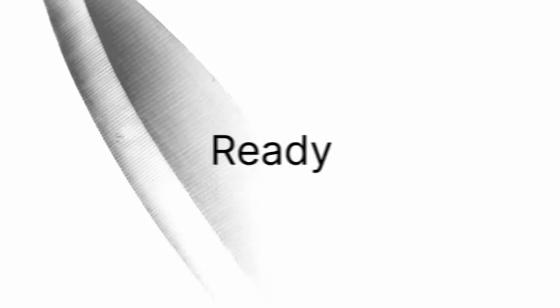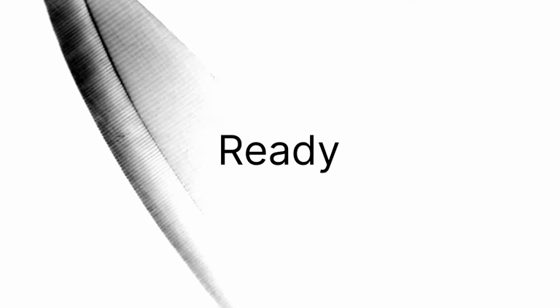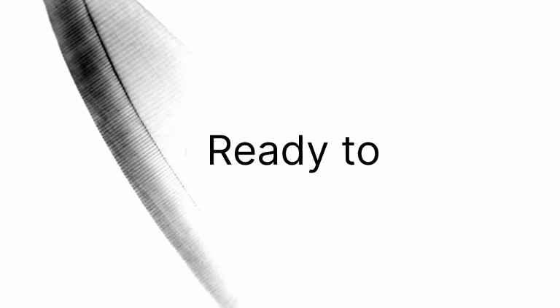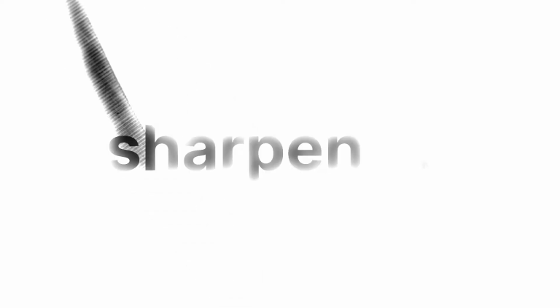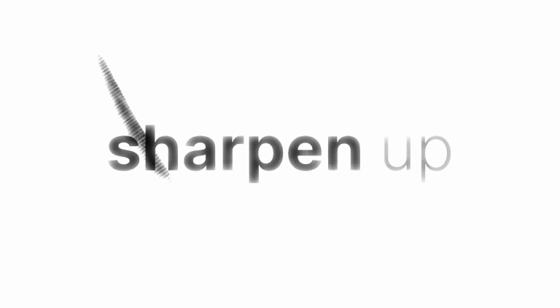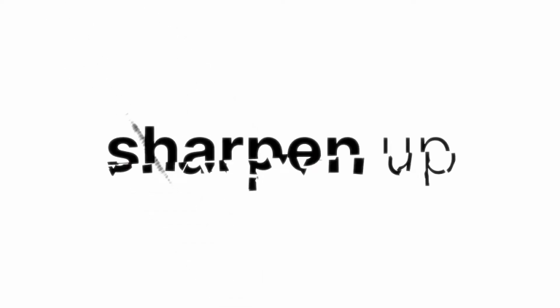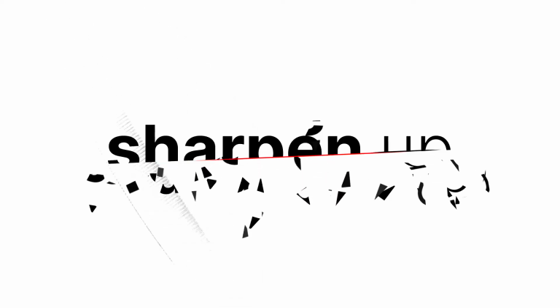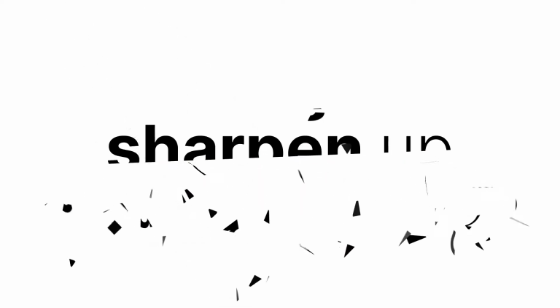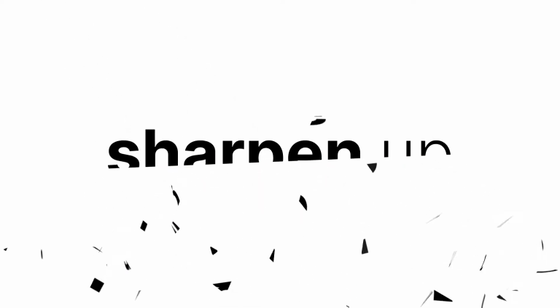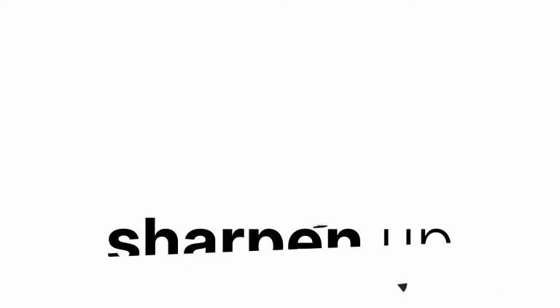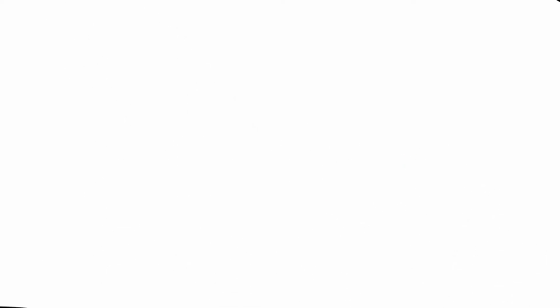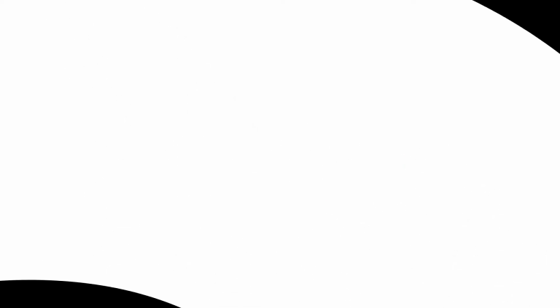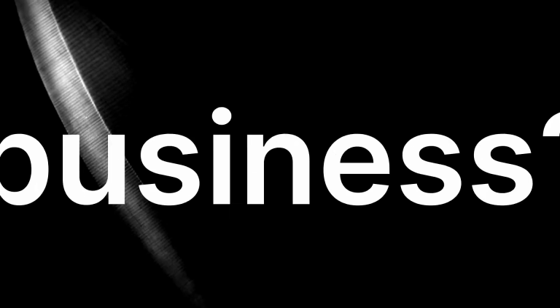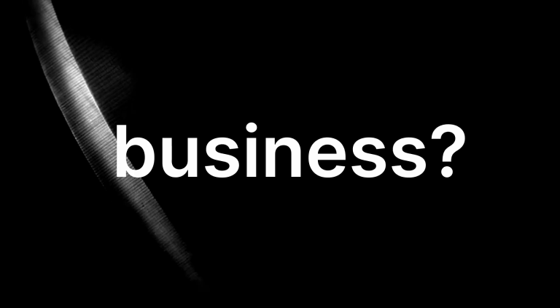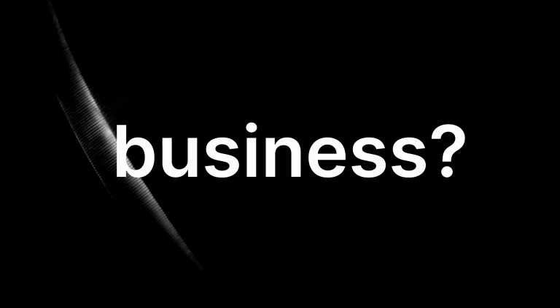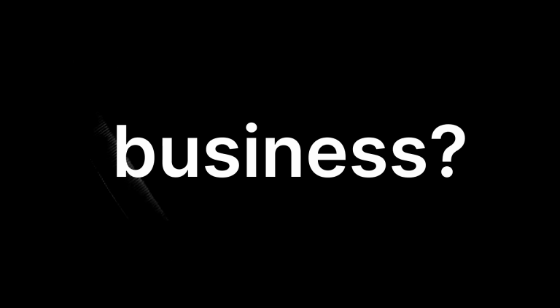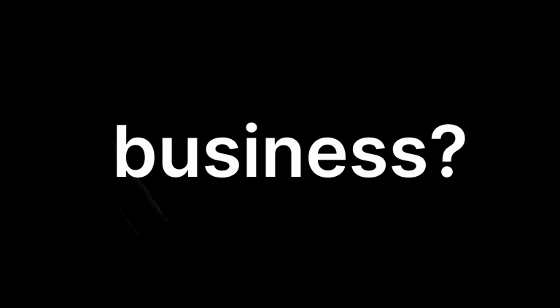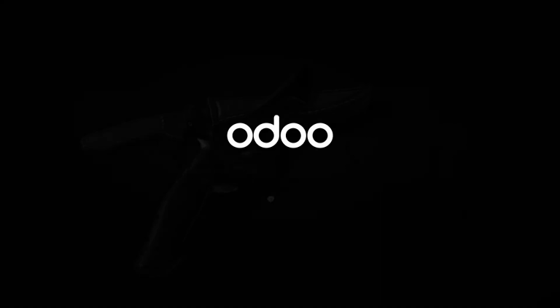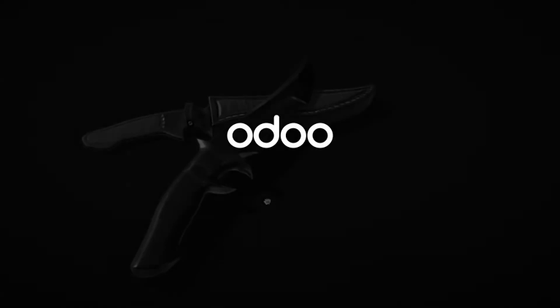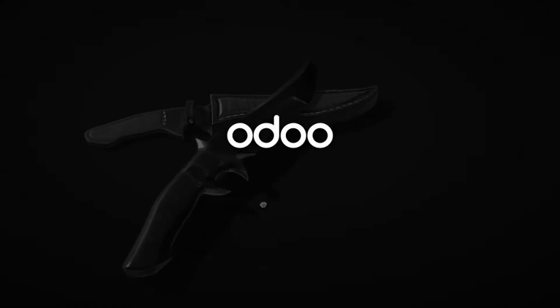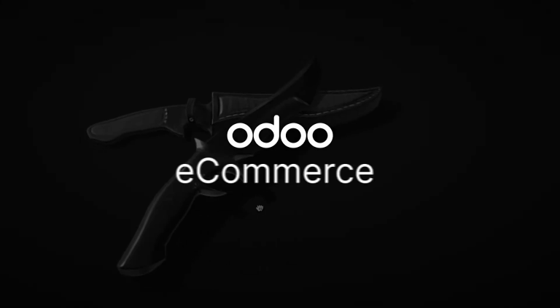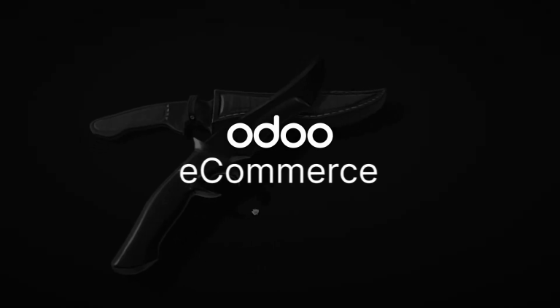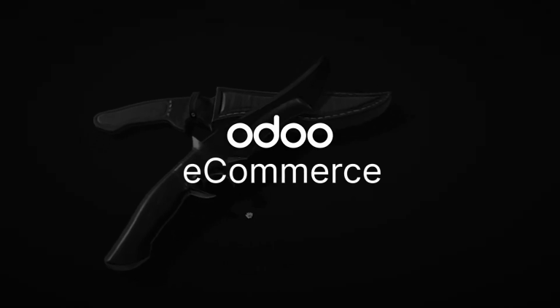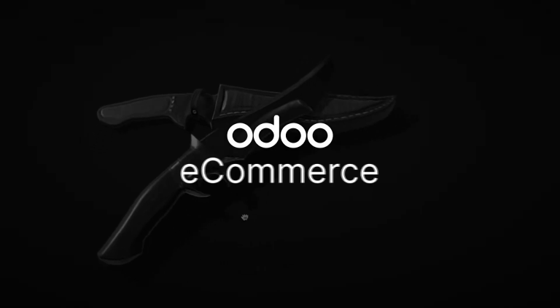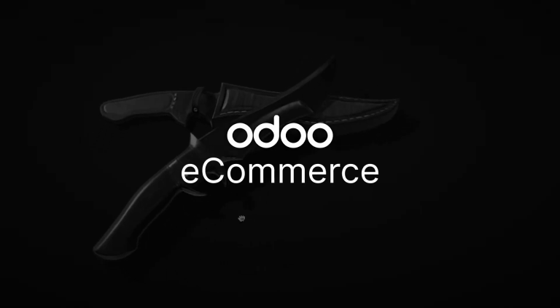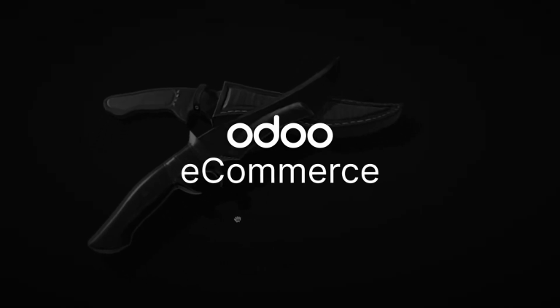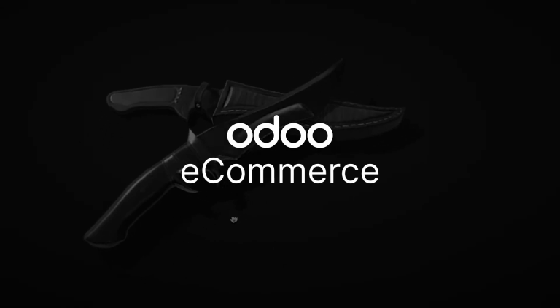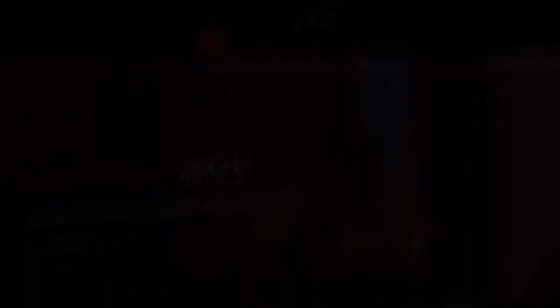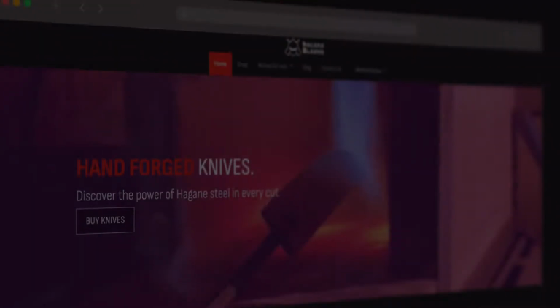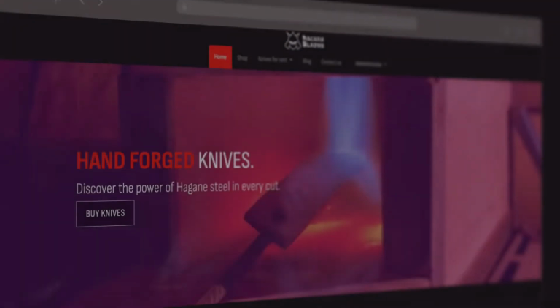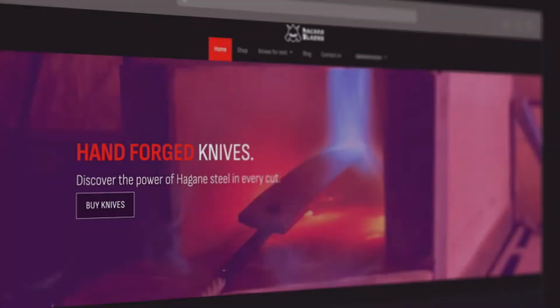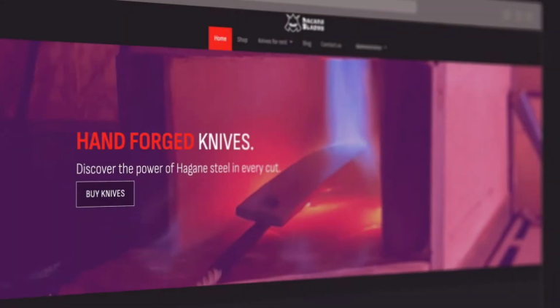Ready to sharpen up your online business? Then Odoo's e-commerce app is the tool for you.